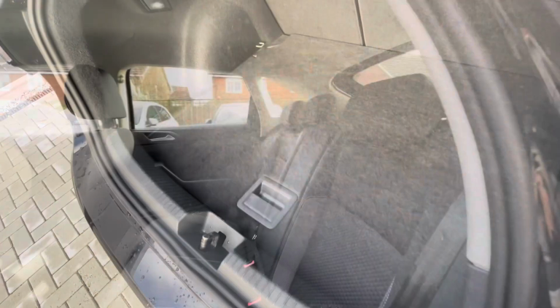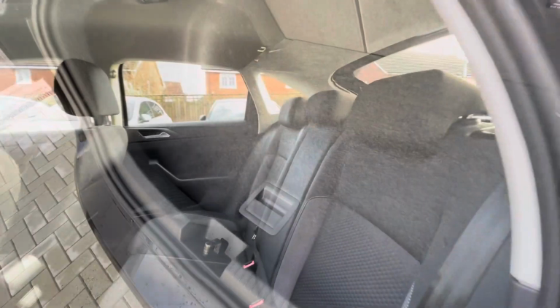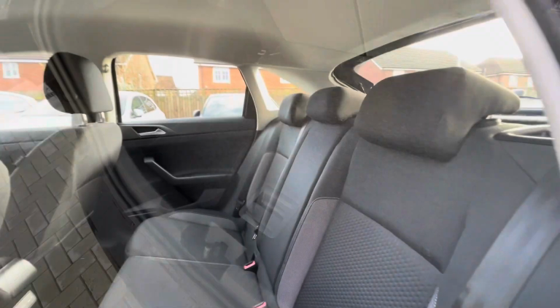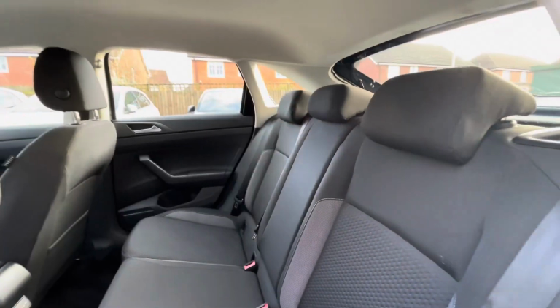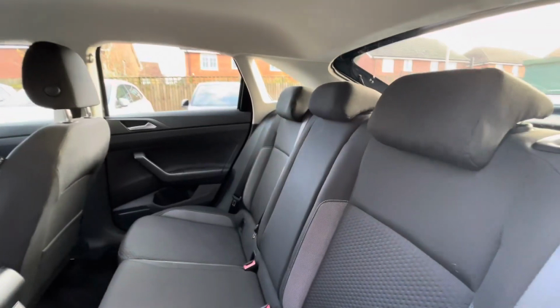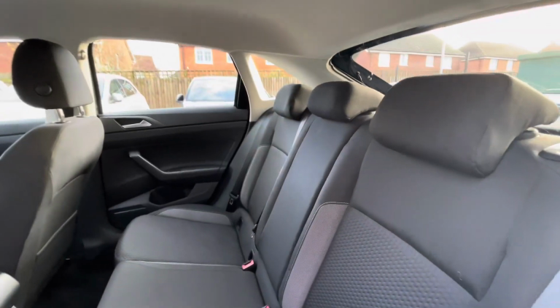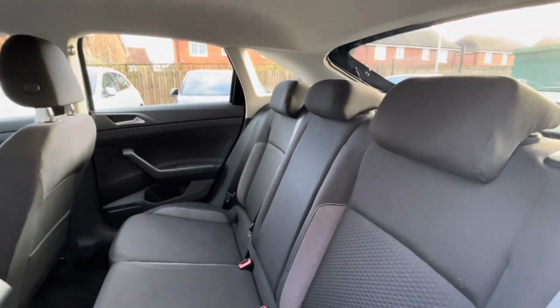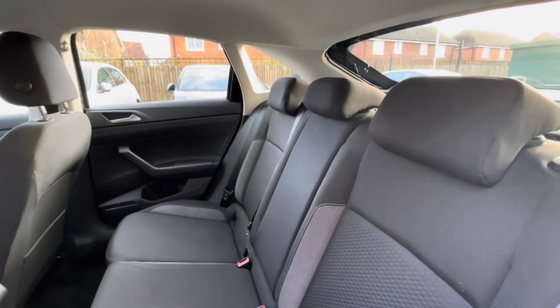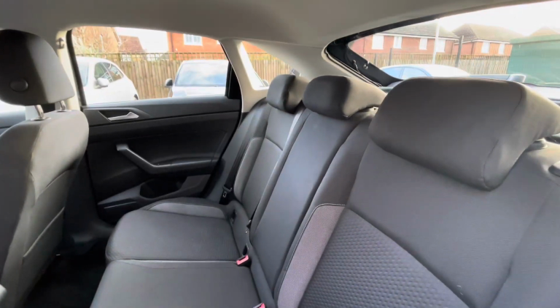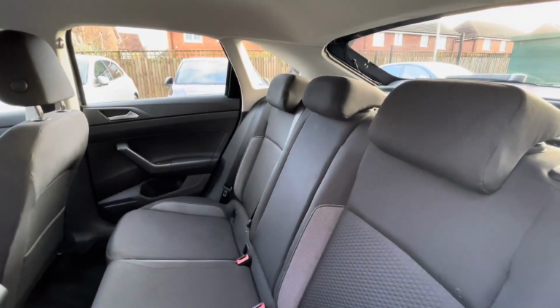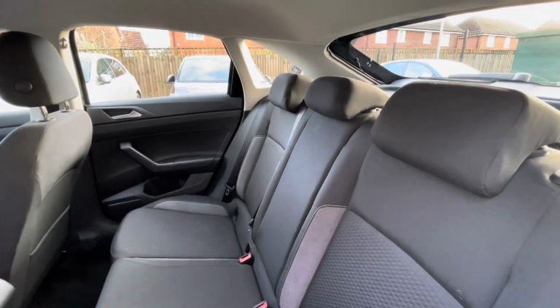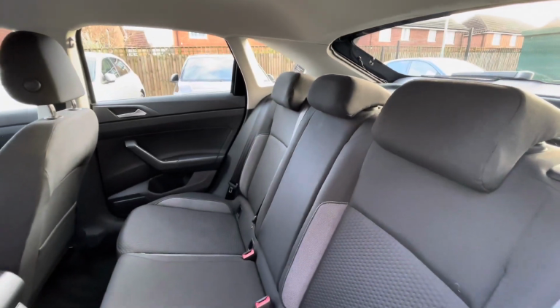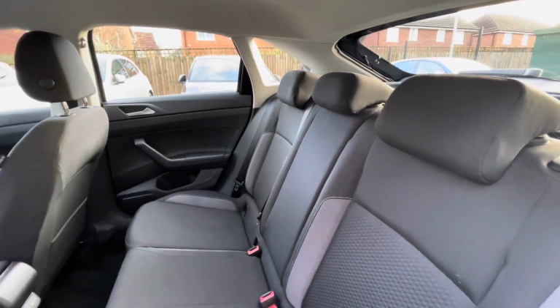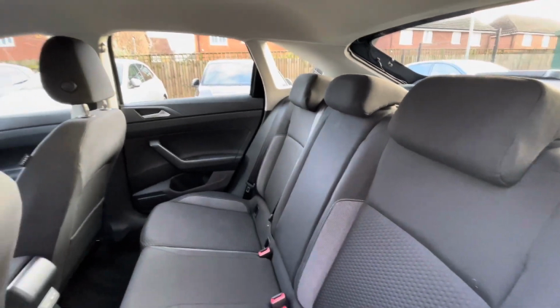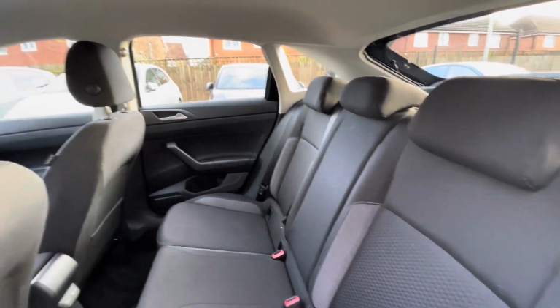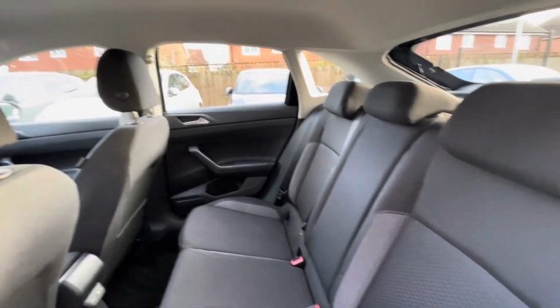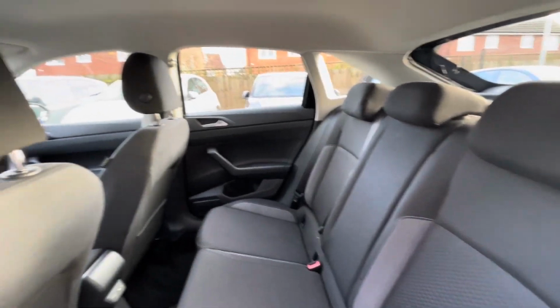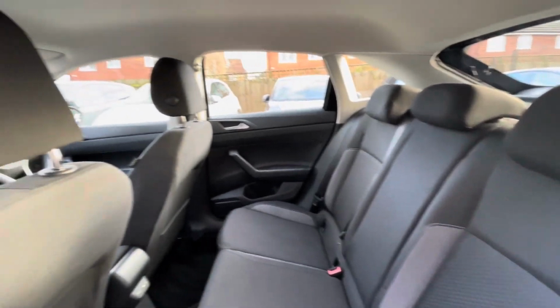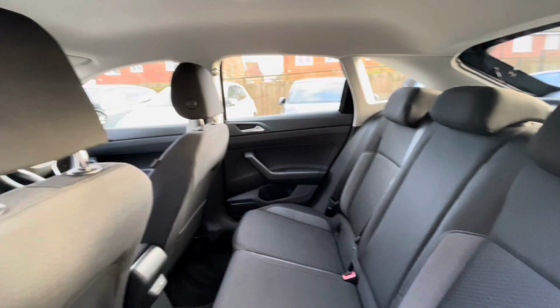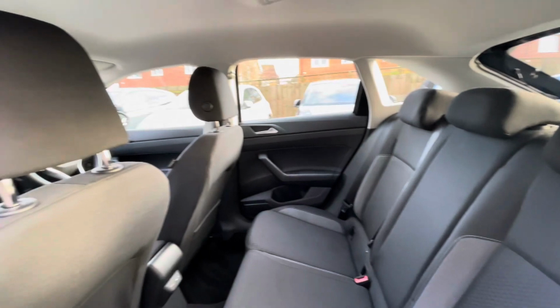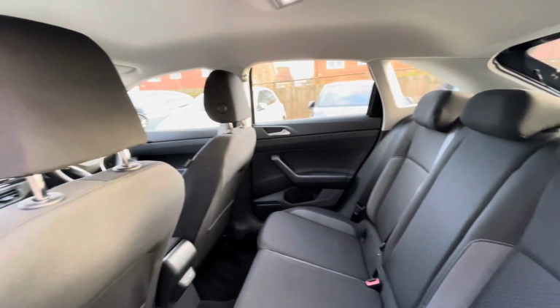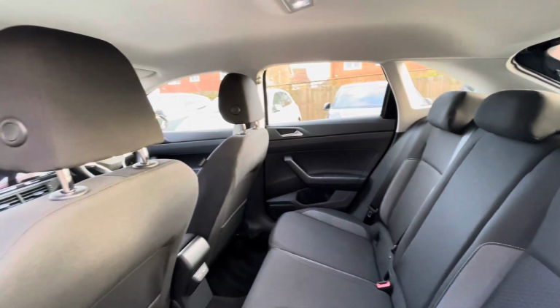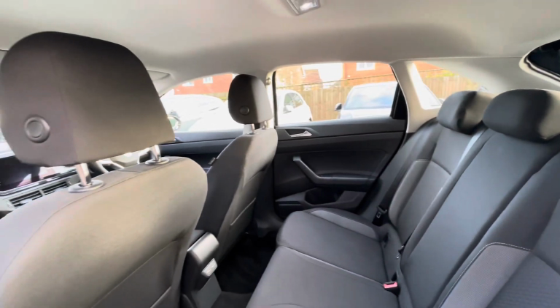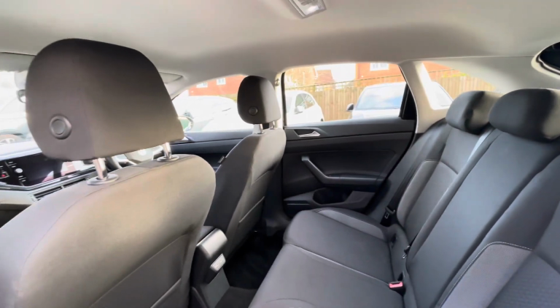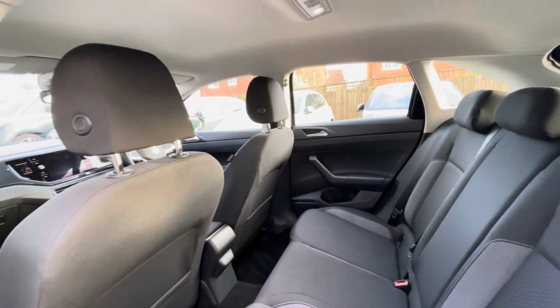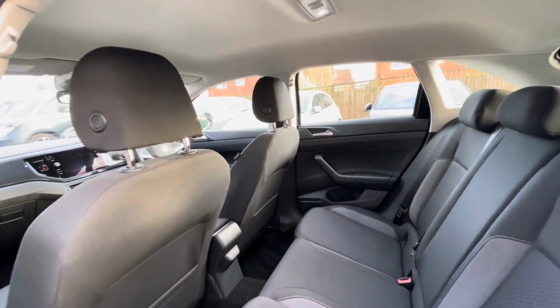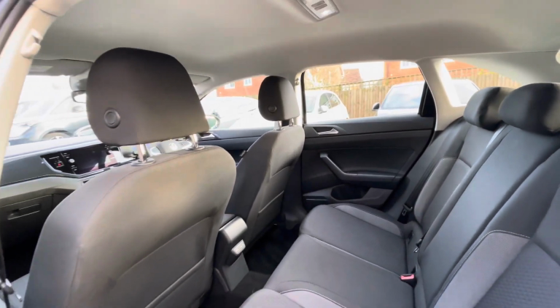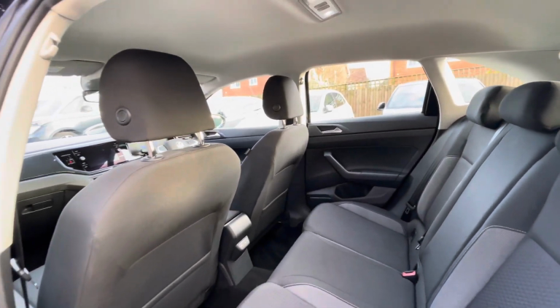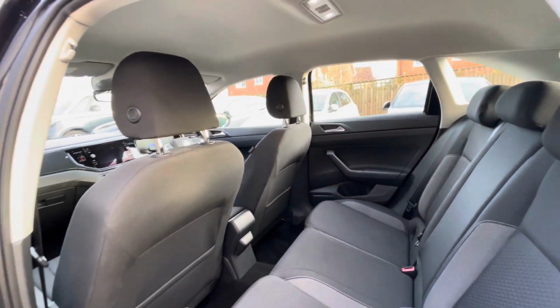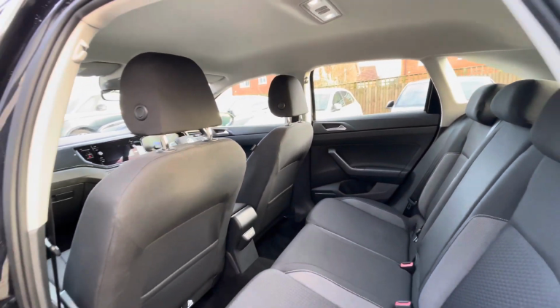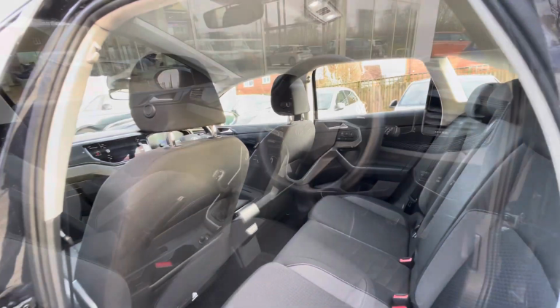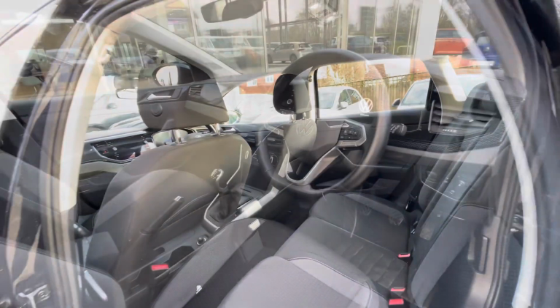ISO fix points in the back for rear child seats, cup holders in the centre console, and a substantial wide leg room in the back there for rear passengers' comfort.